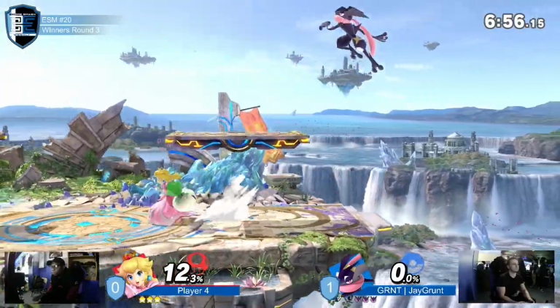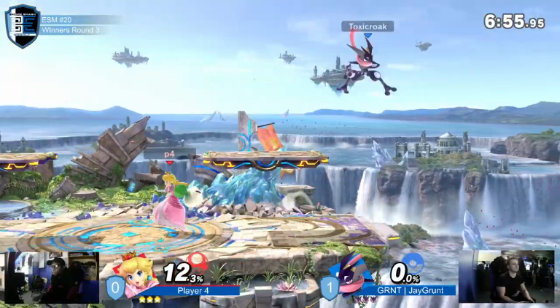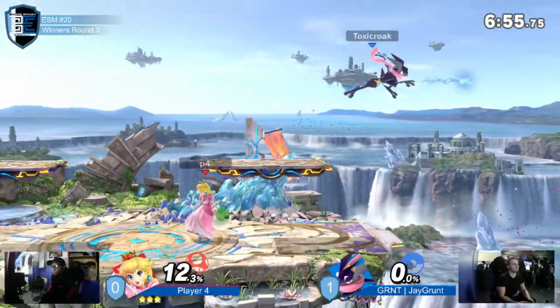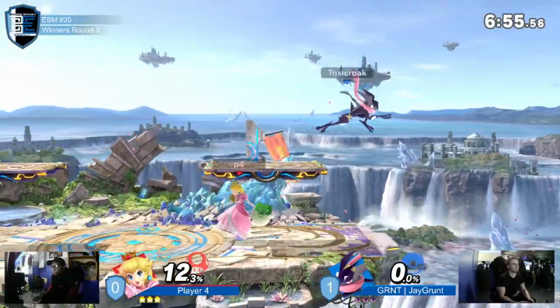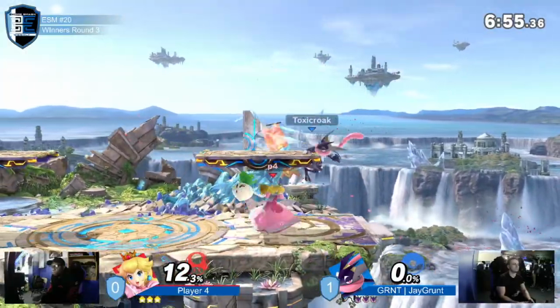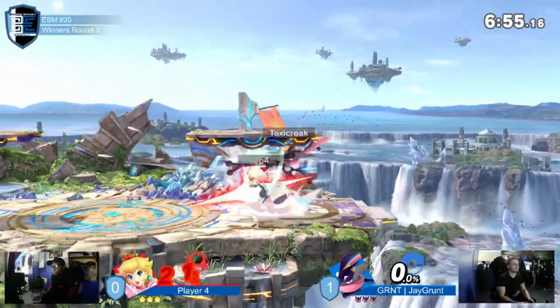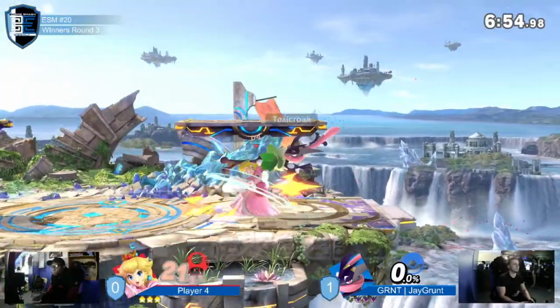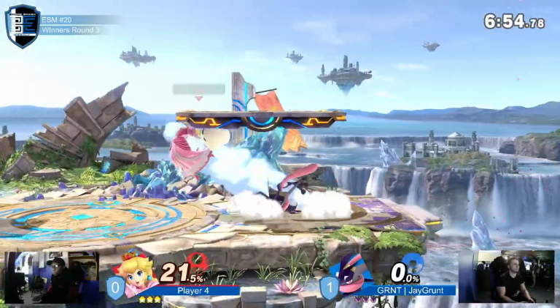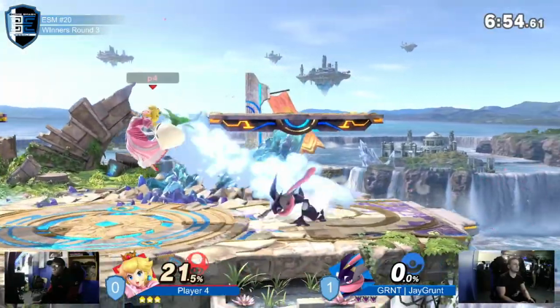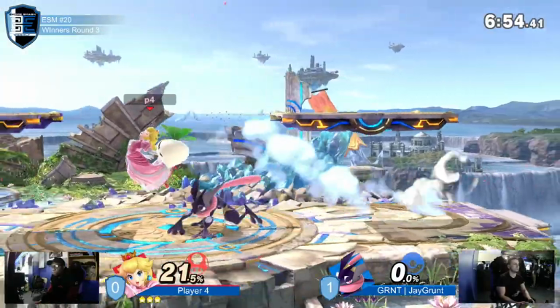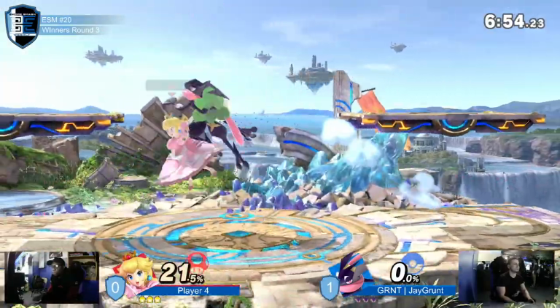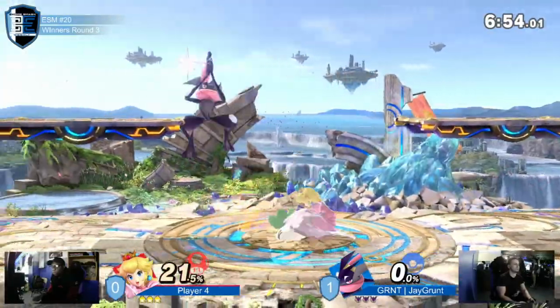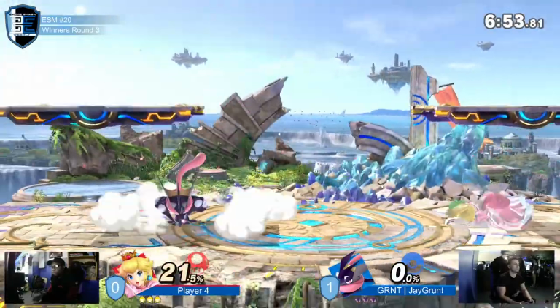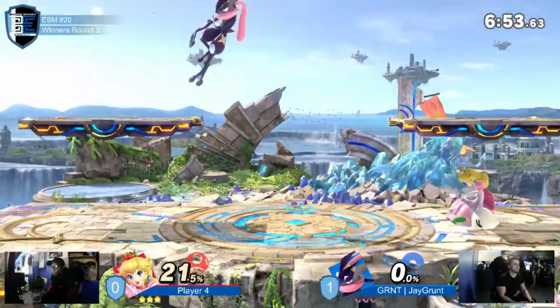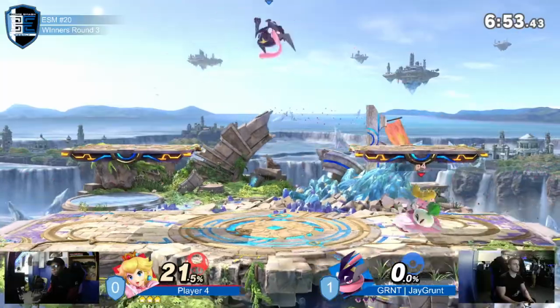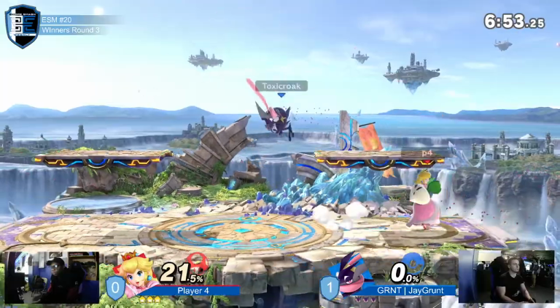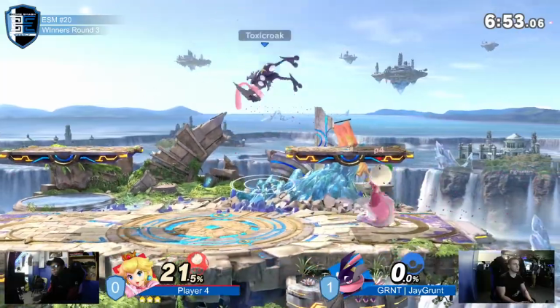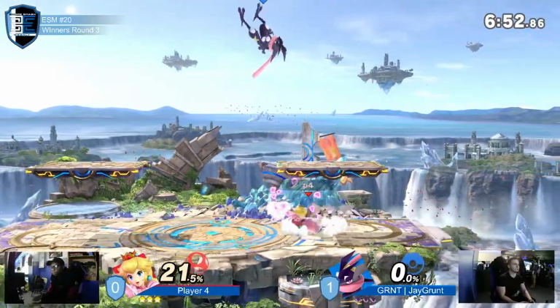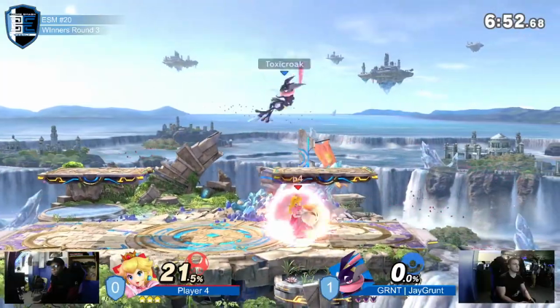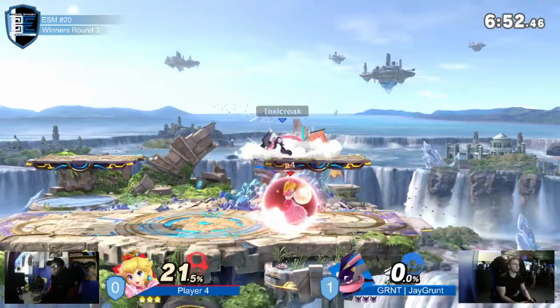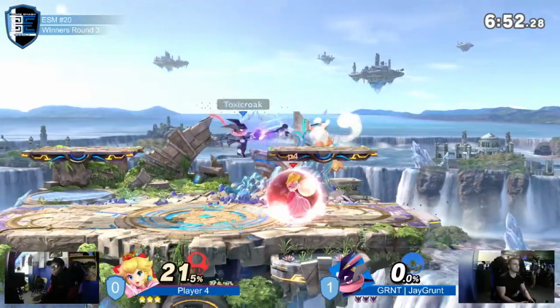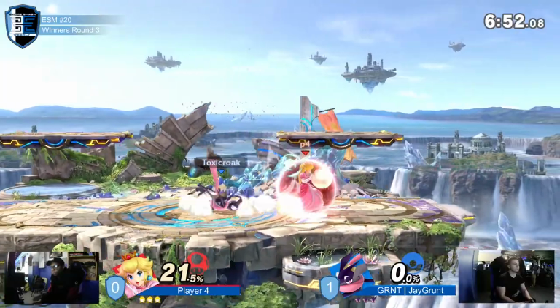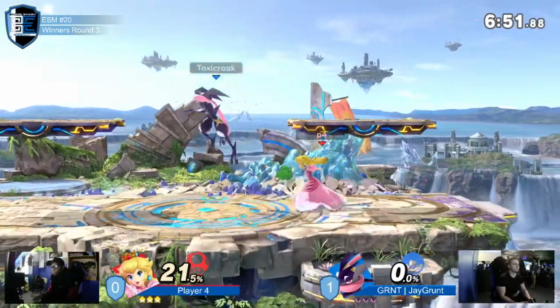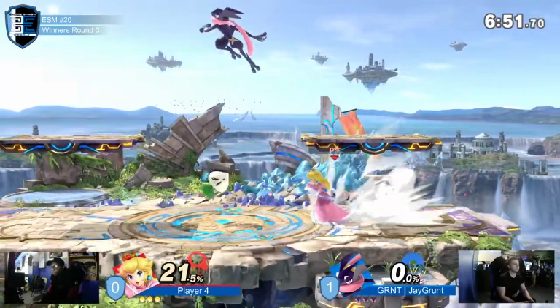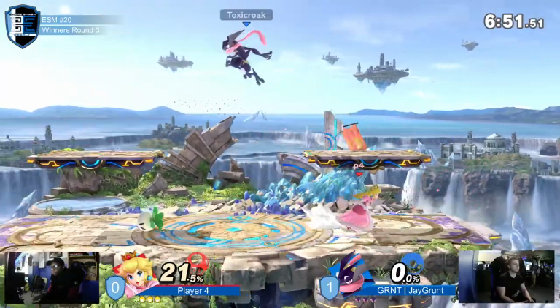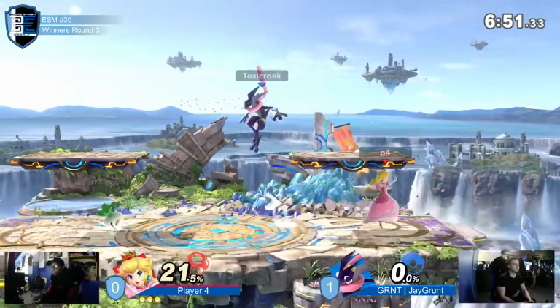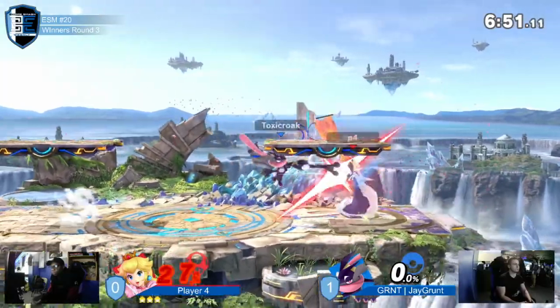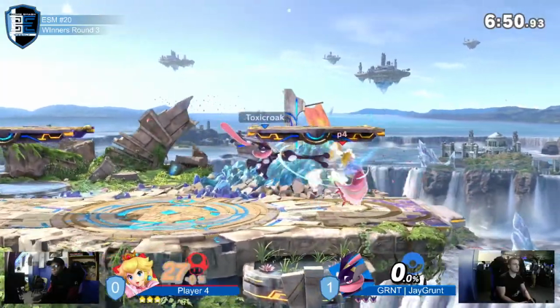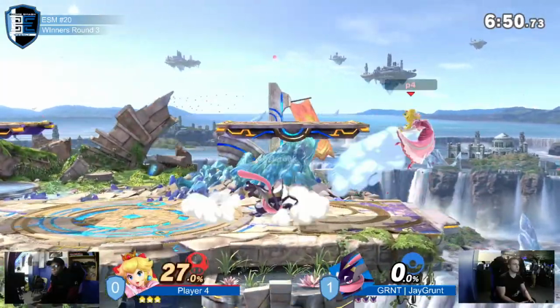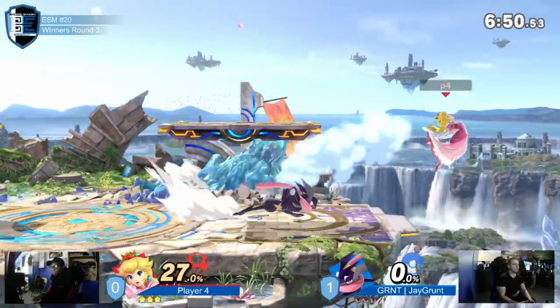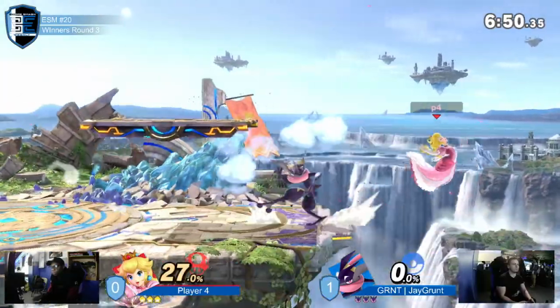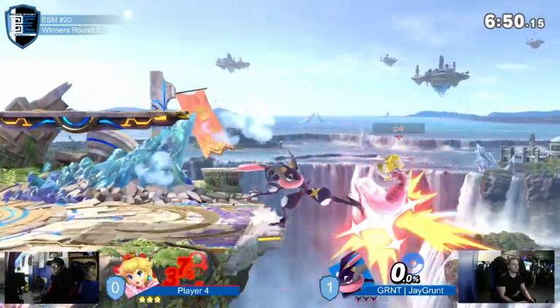Peach can go from air to ground fast, but overall movement she's not very quick at all against this kind of character — this actual ninja.